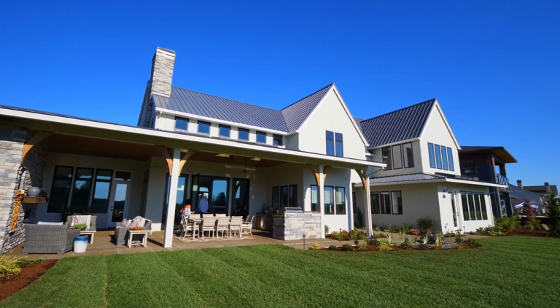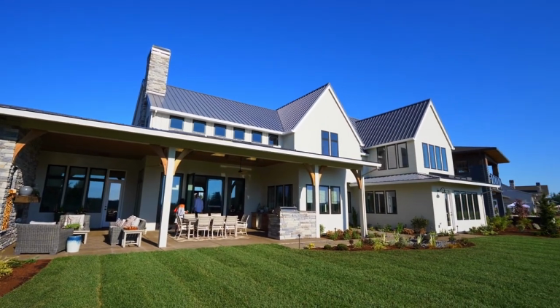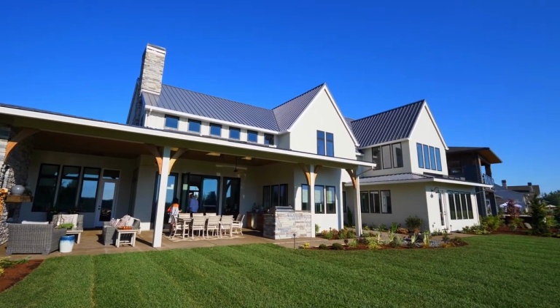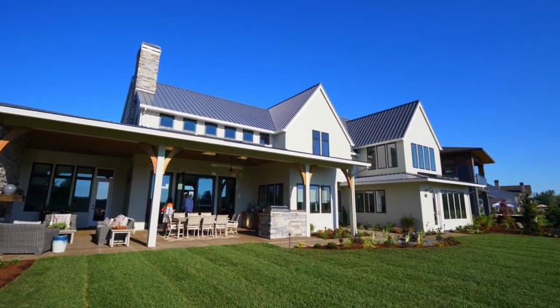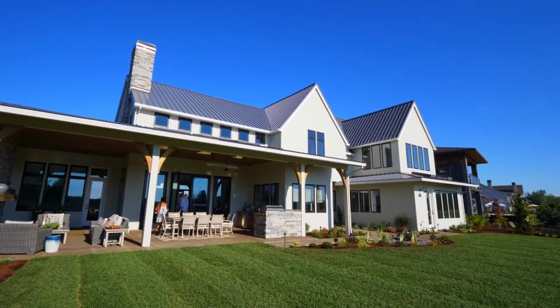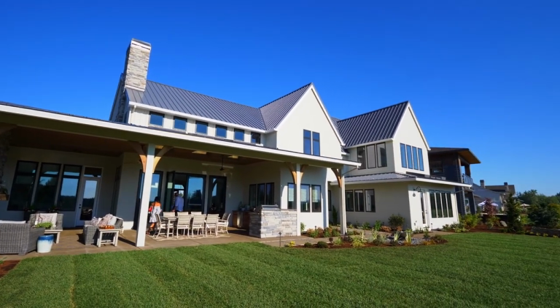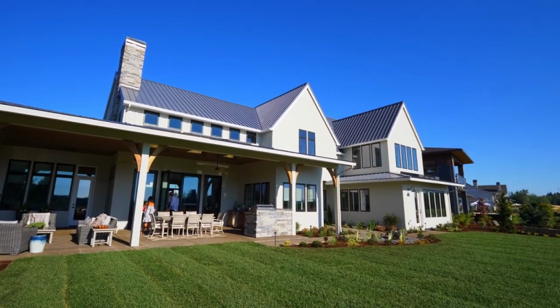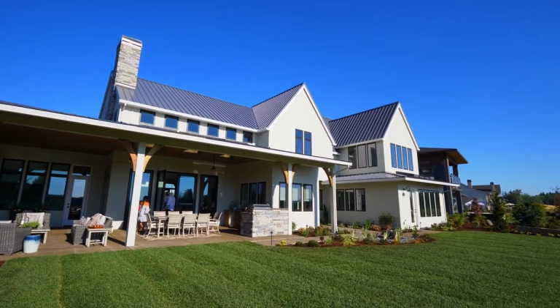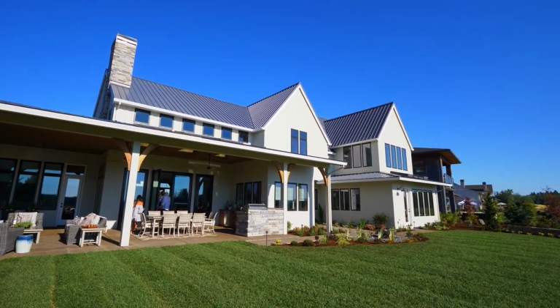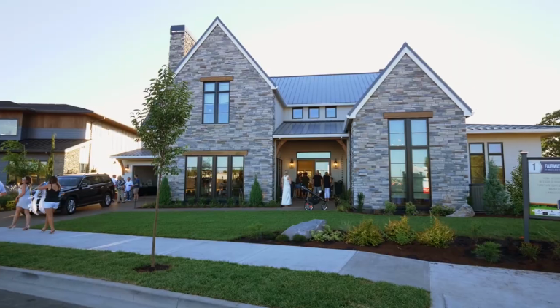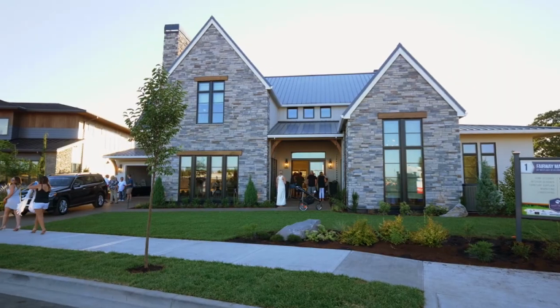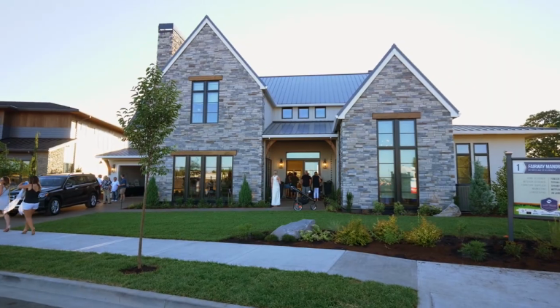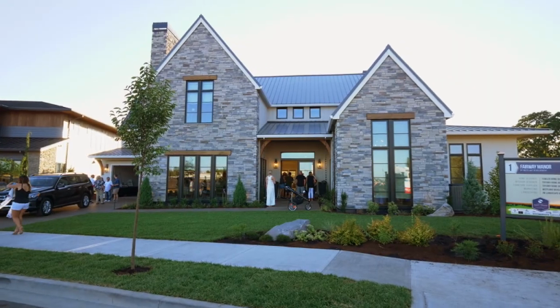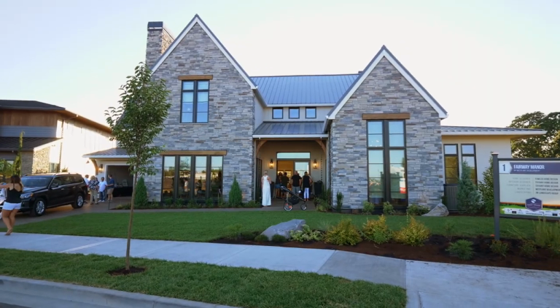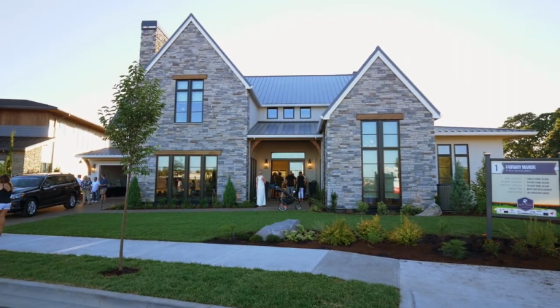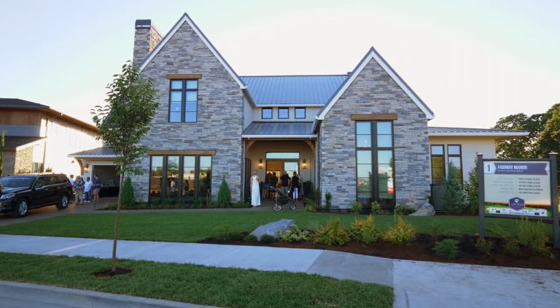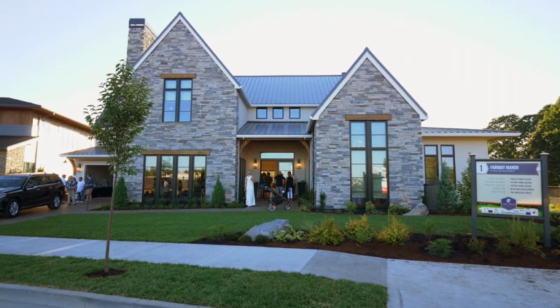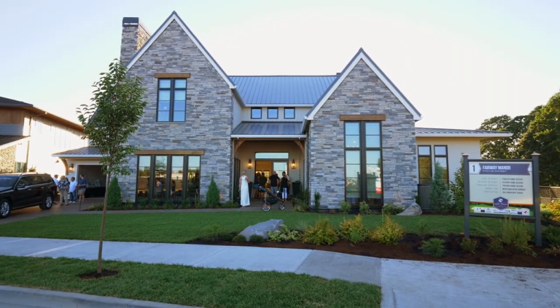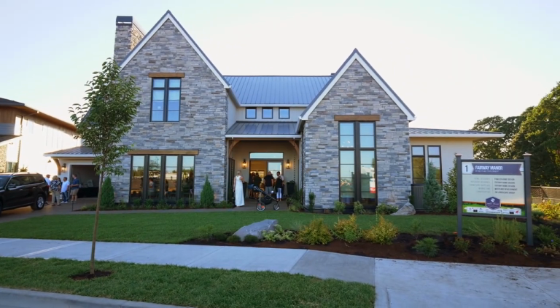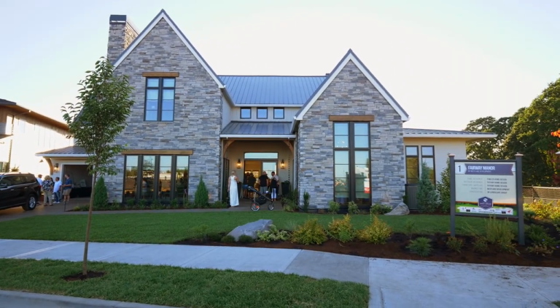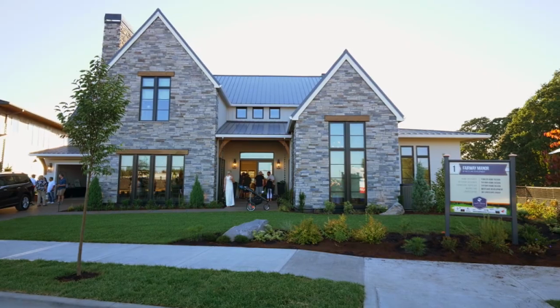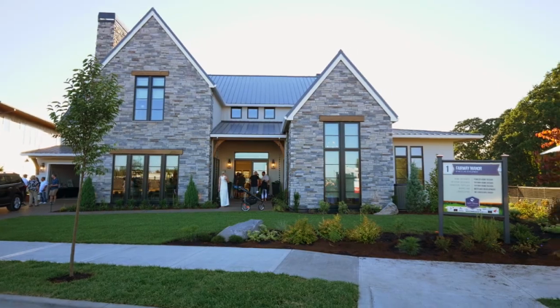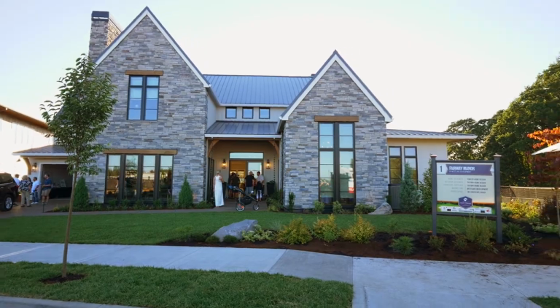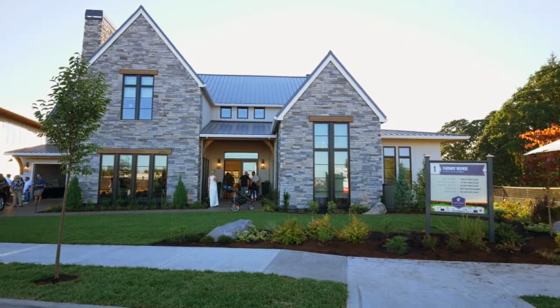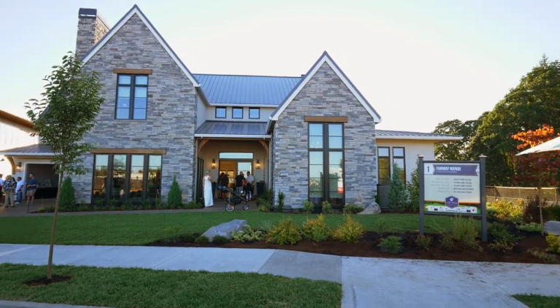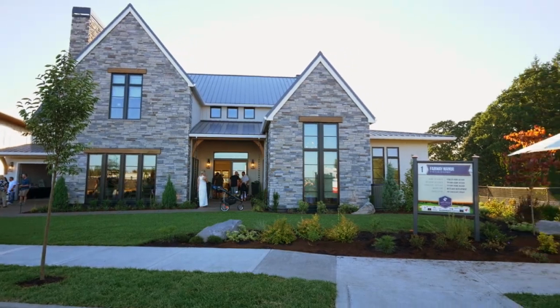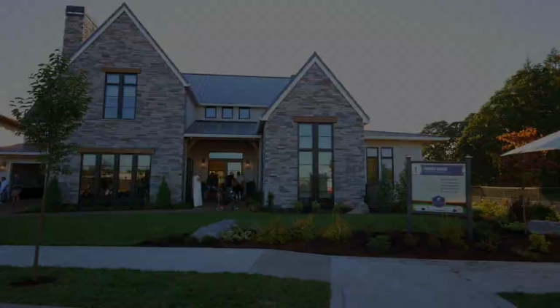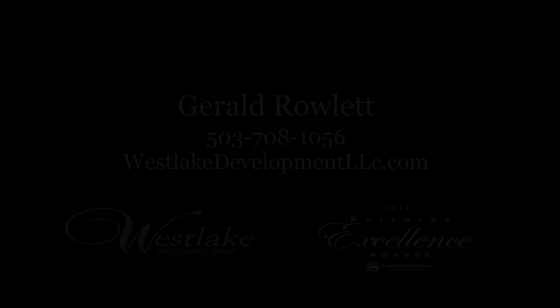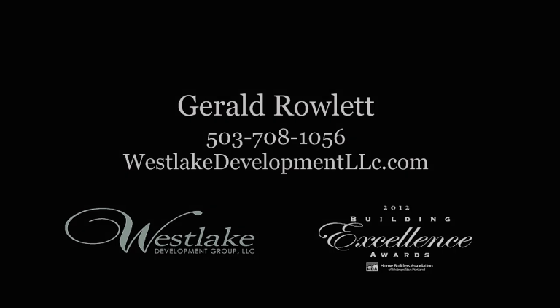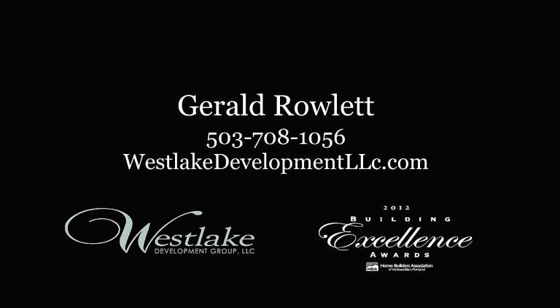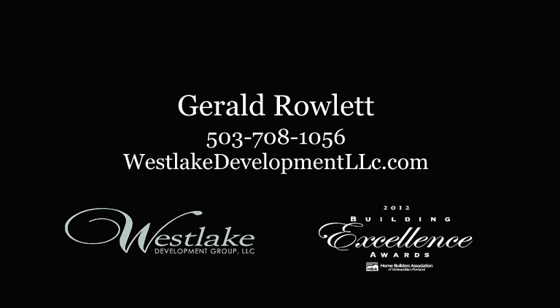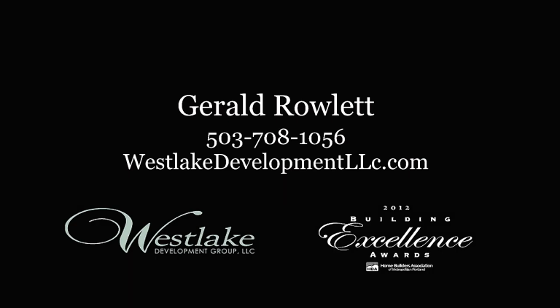If you're looking for a custom-built home, turn to the experts at Westlake Development Group.